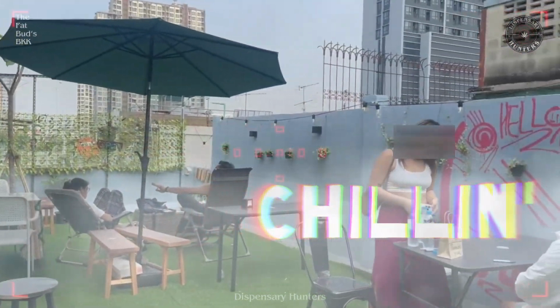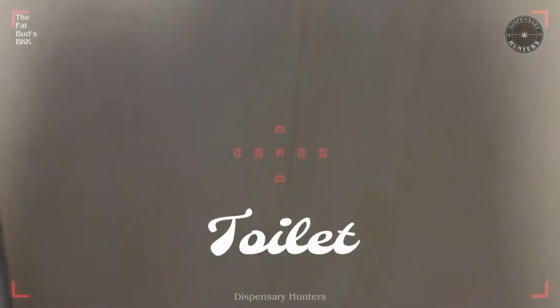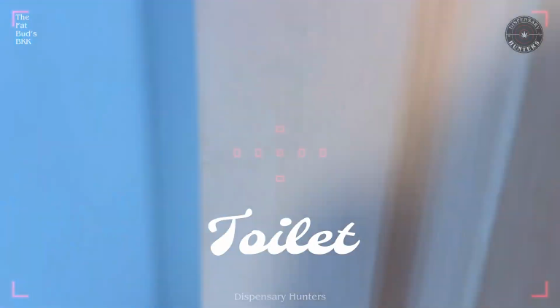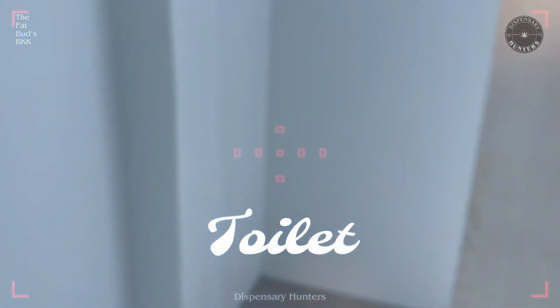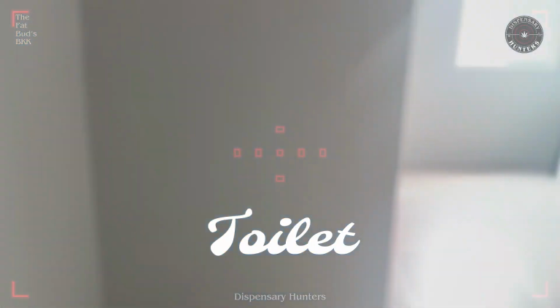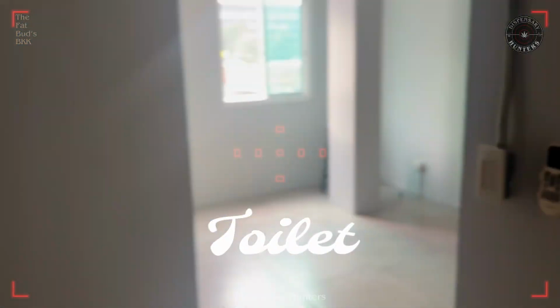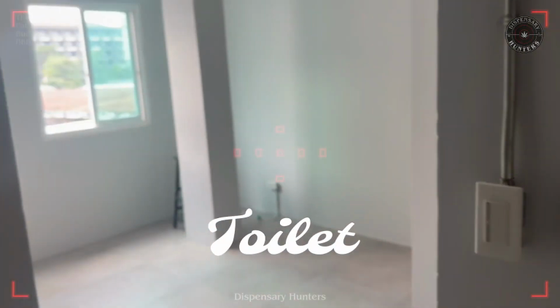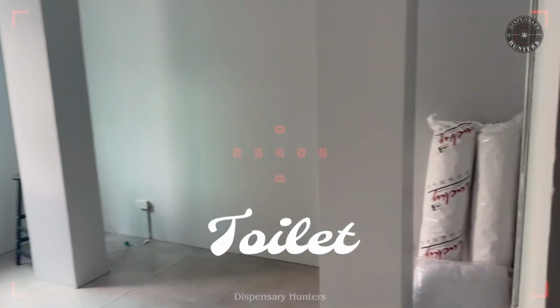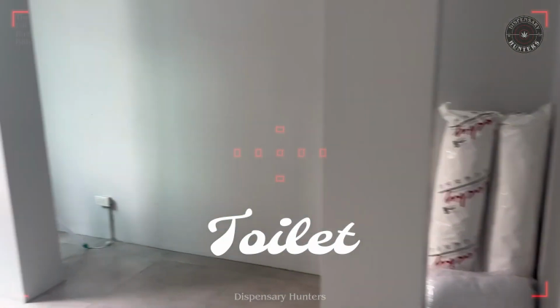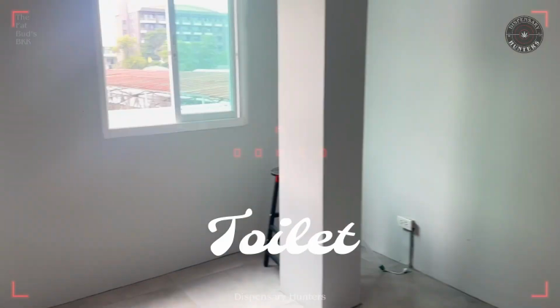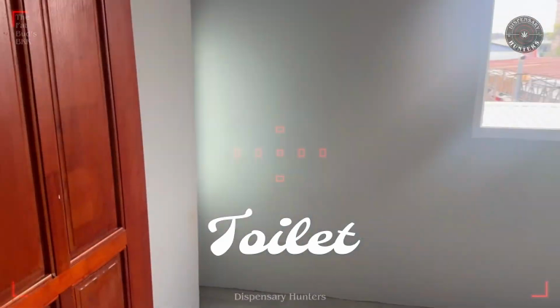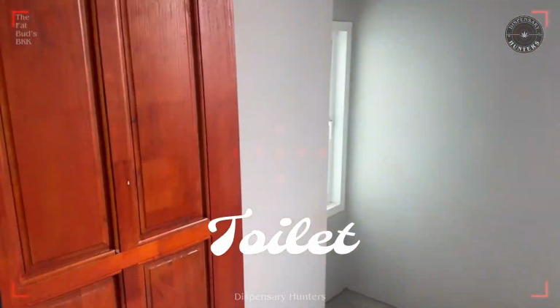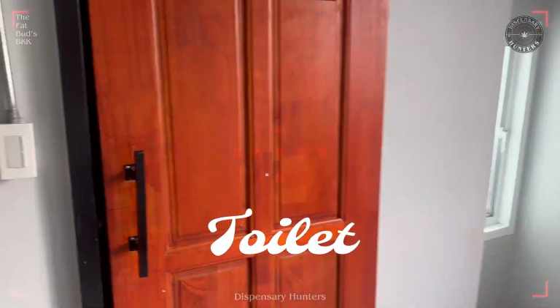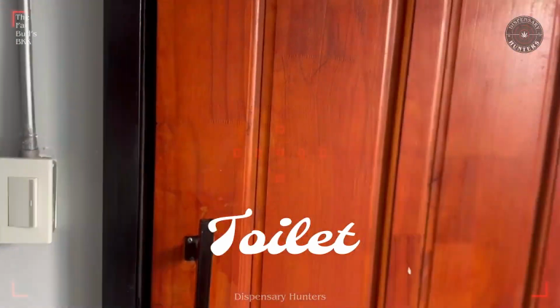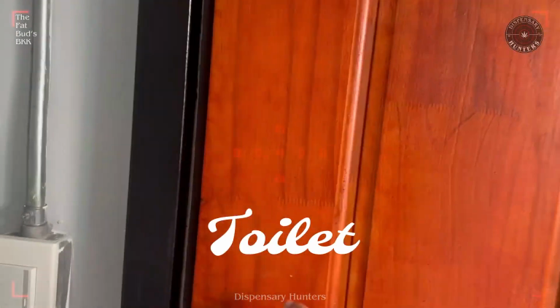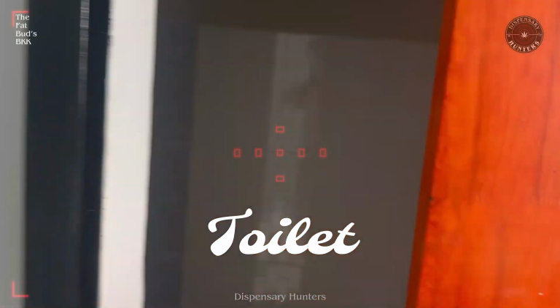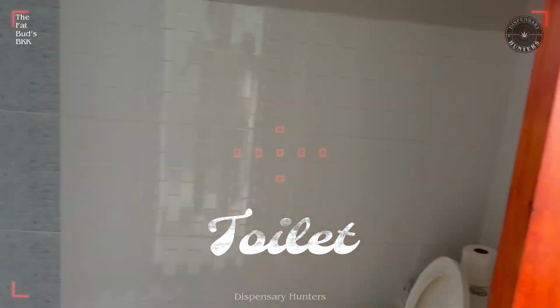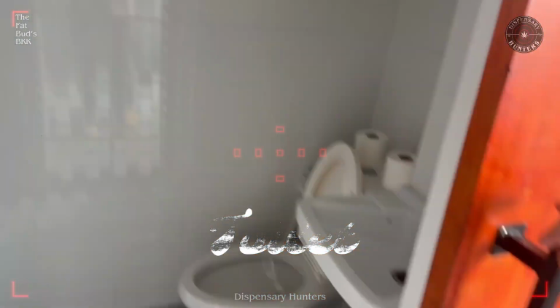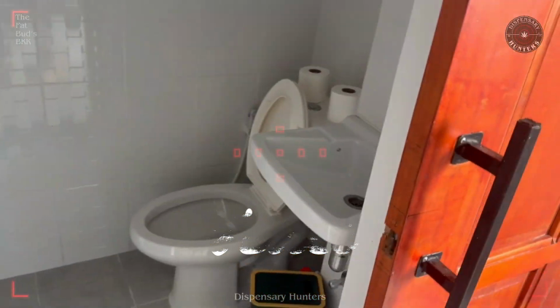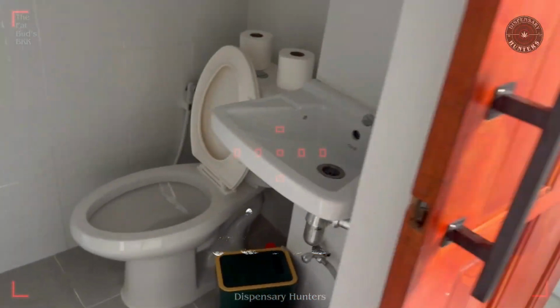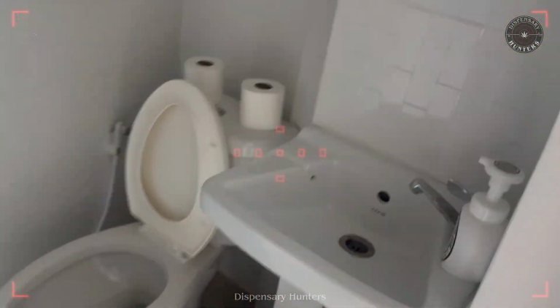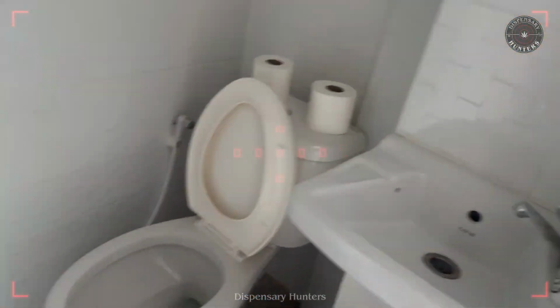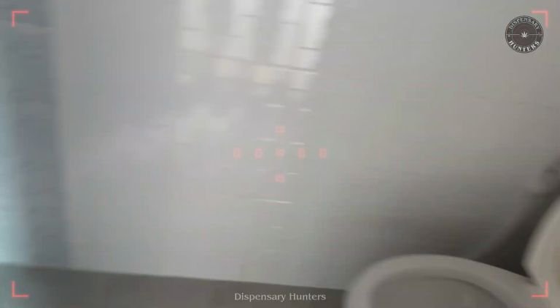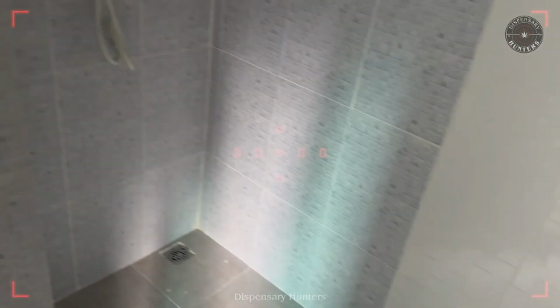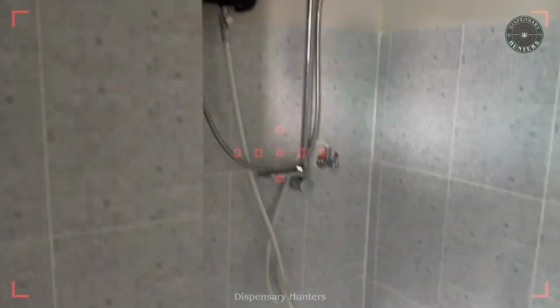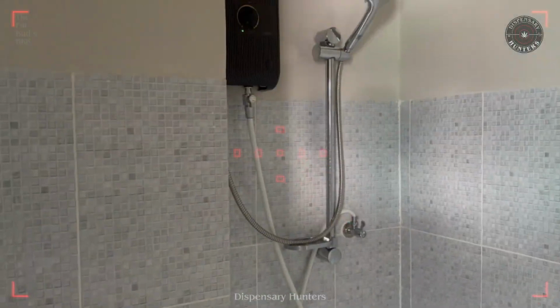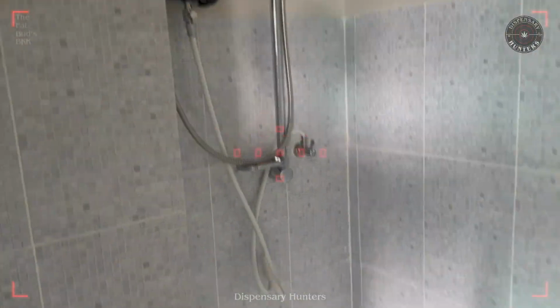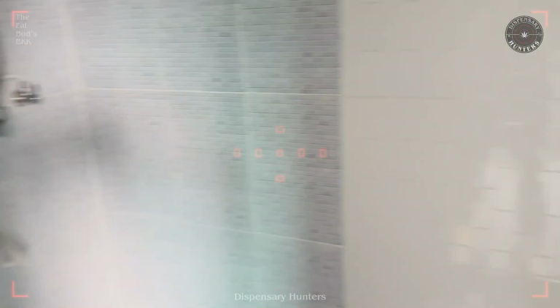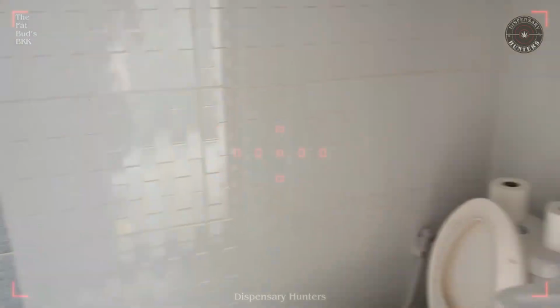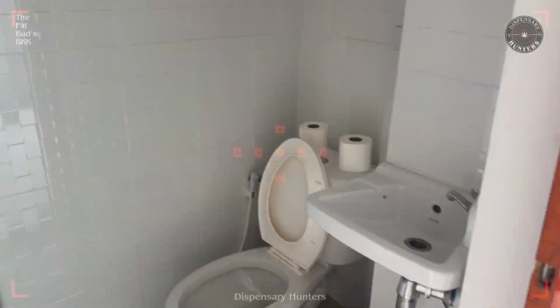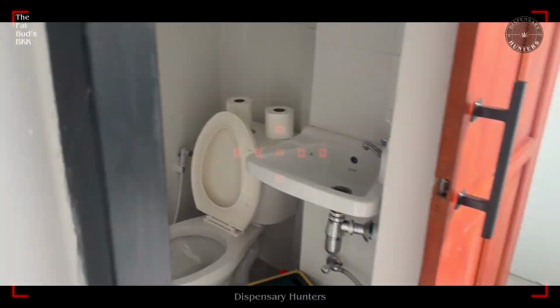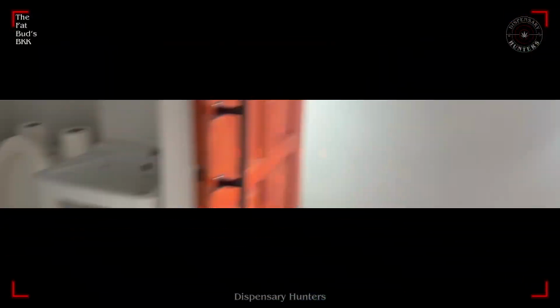And here's the toilet — and it is, well, it's just a toilet.